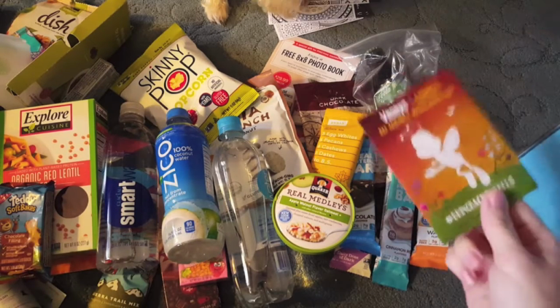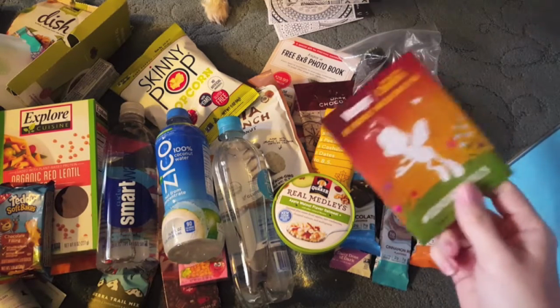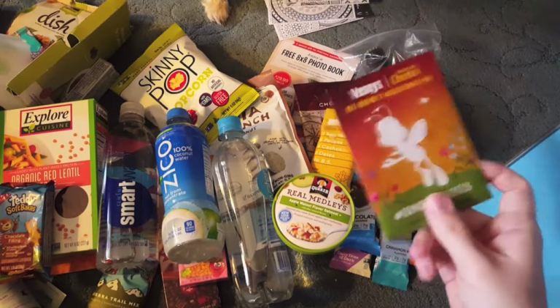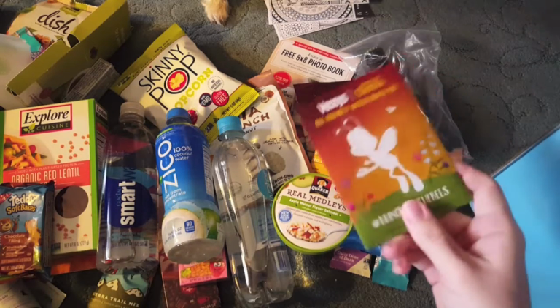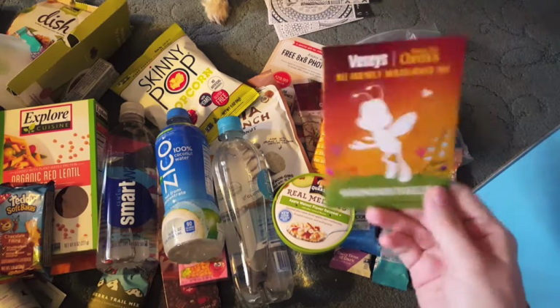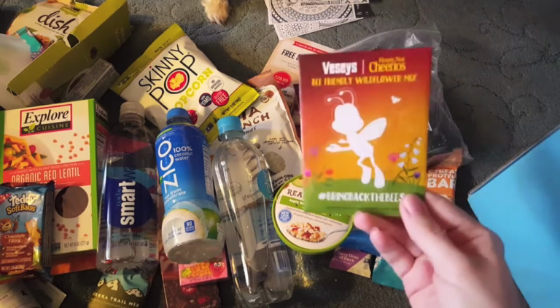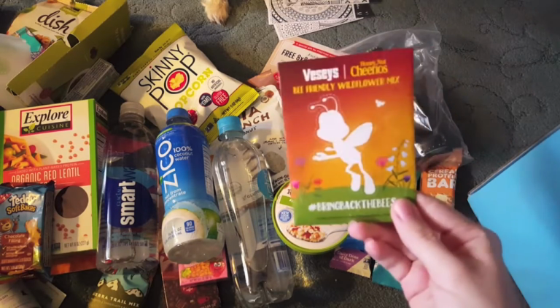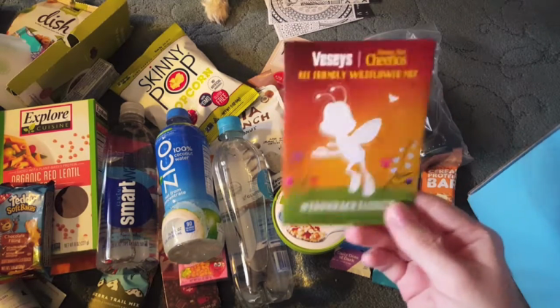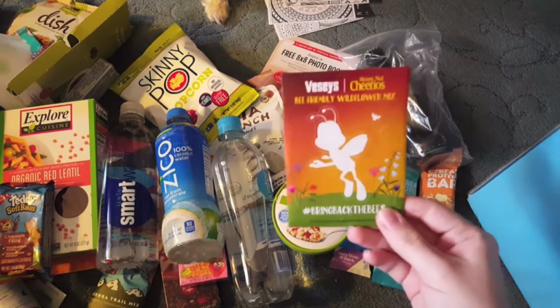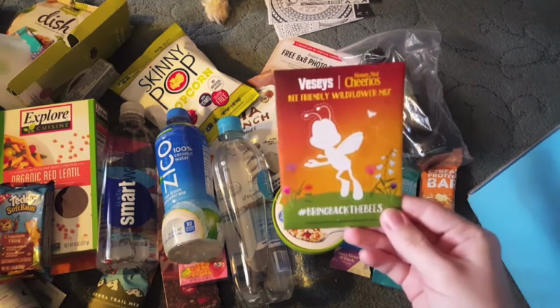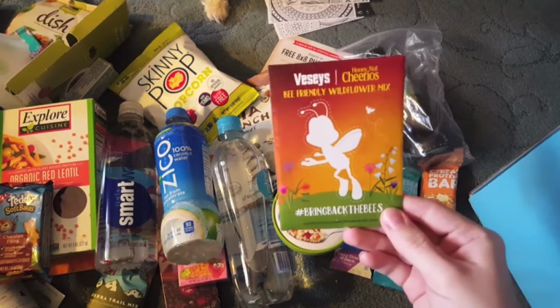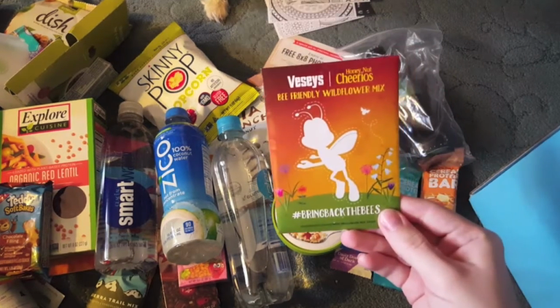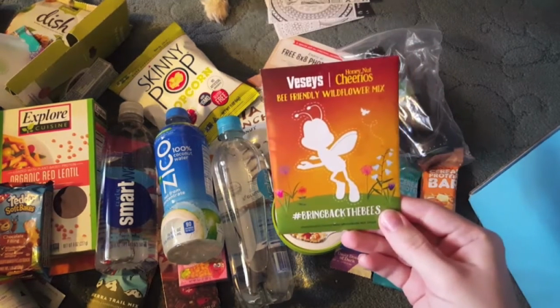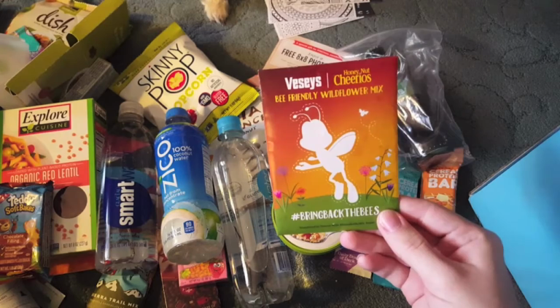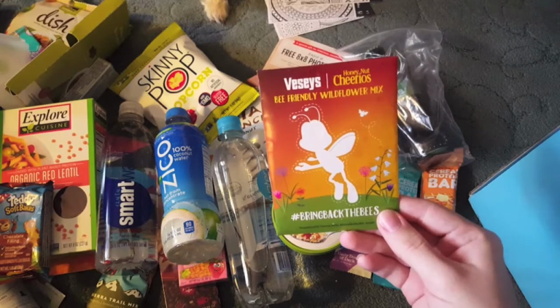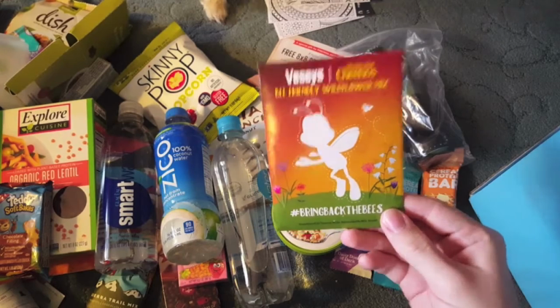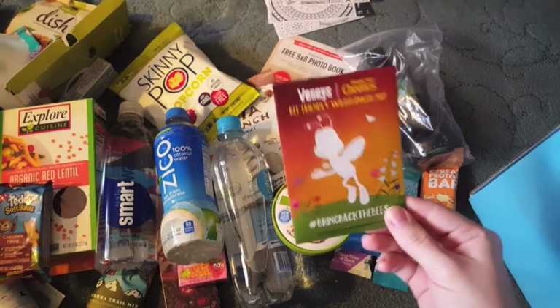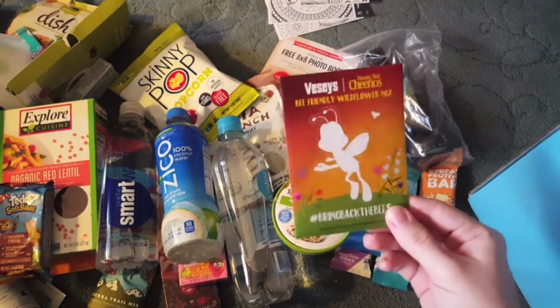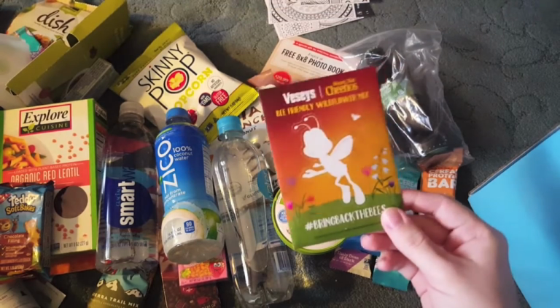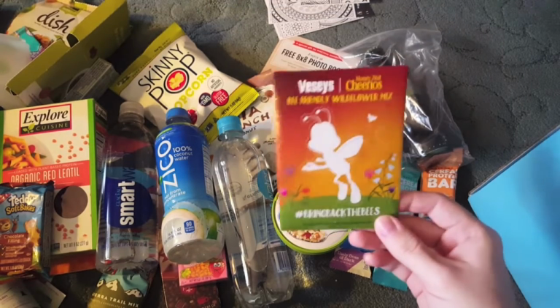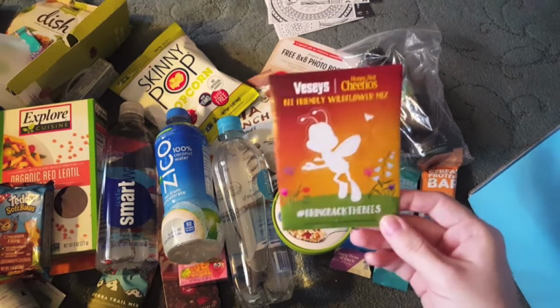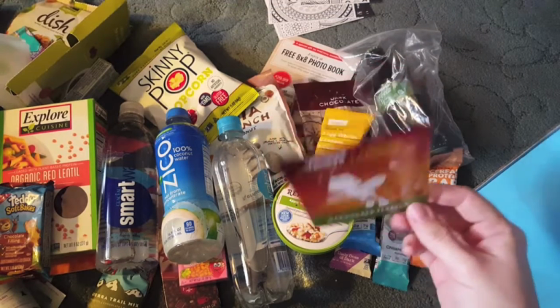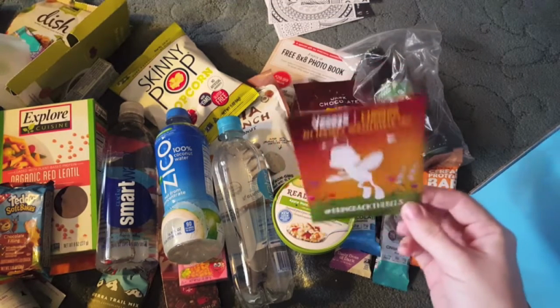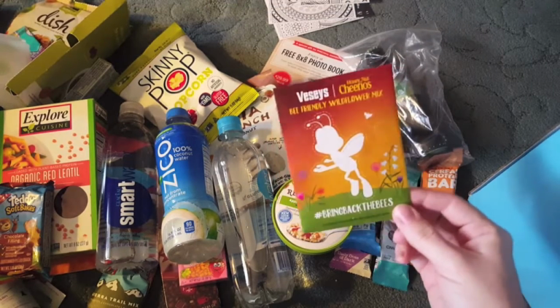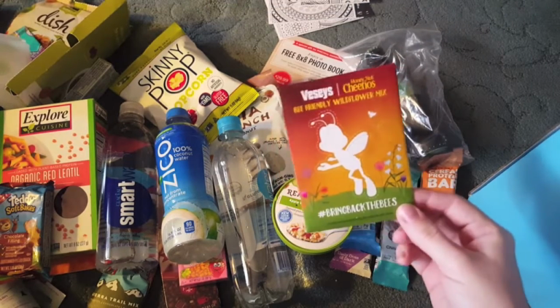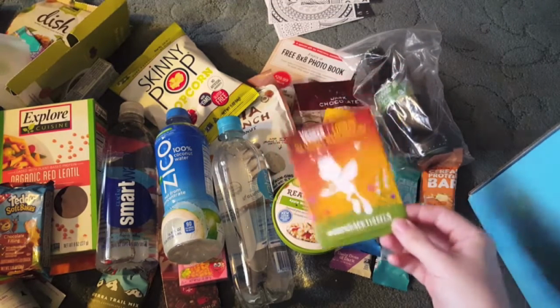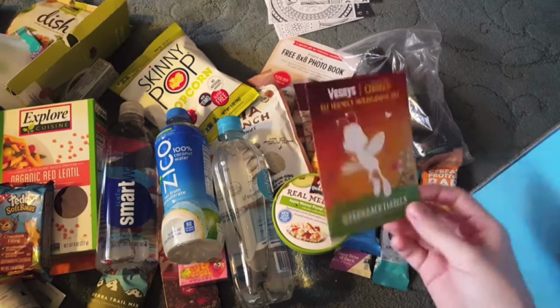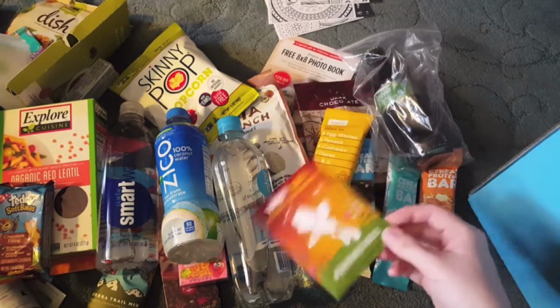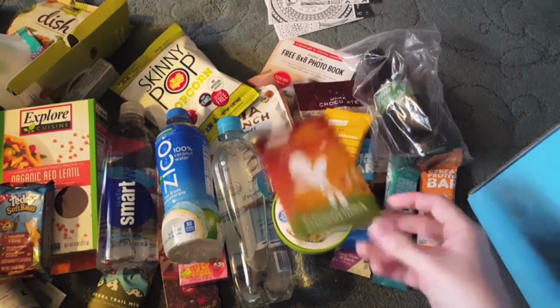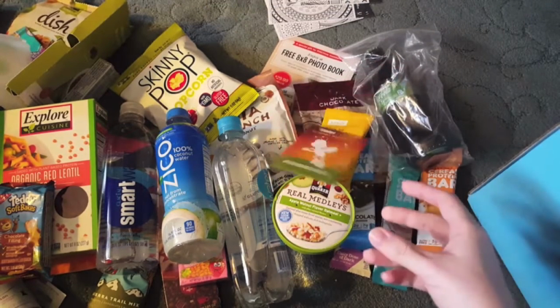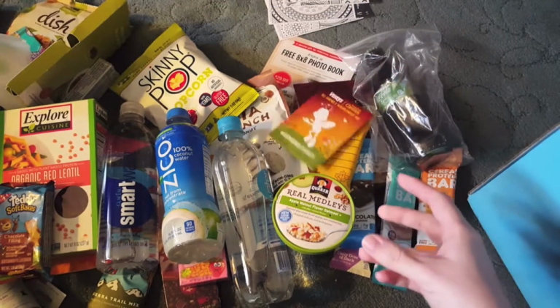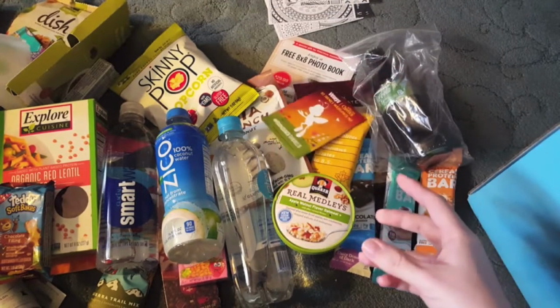My last freebie is these Wildflower Packets from Cheerios. Love wildflowers — definitely will use them.